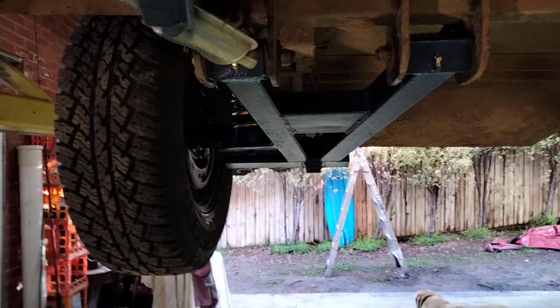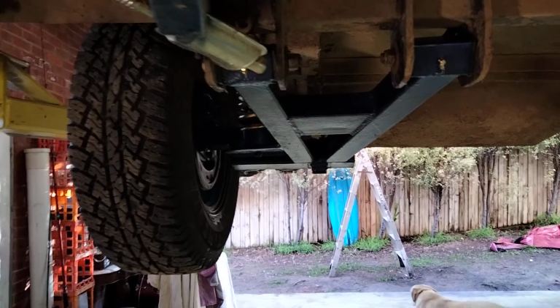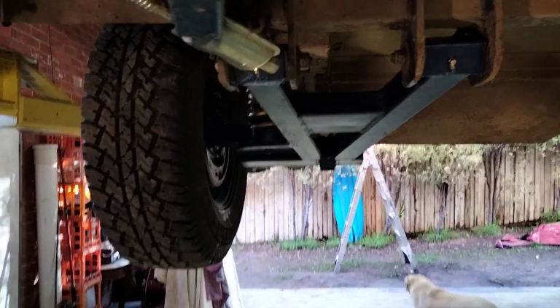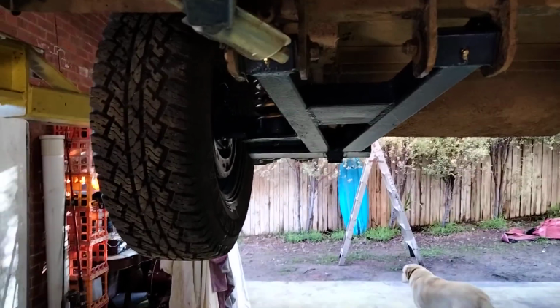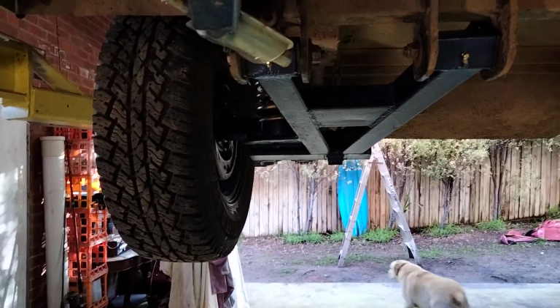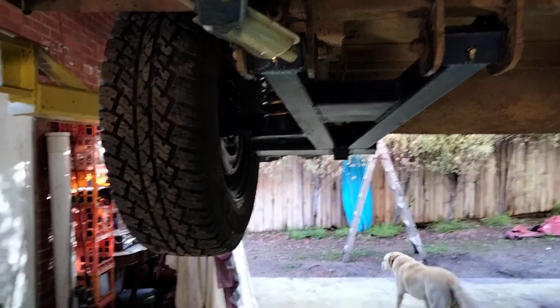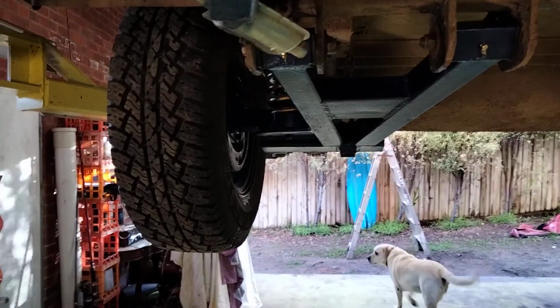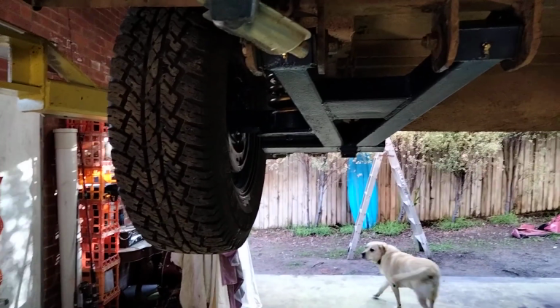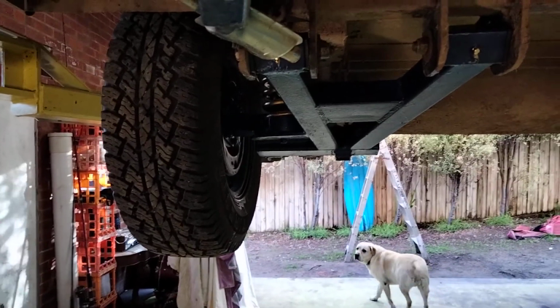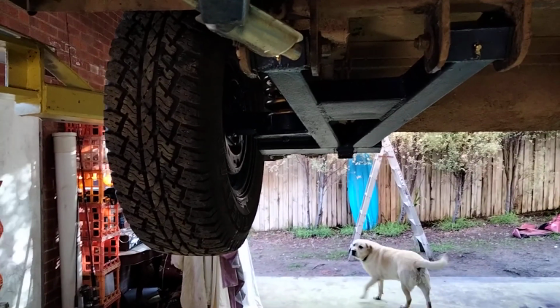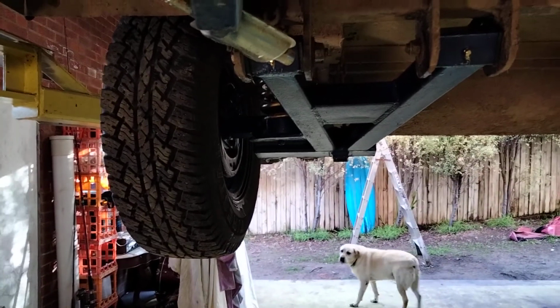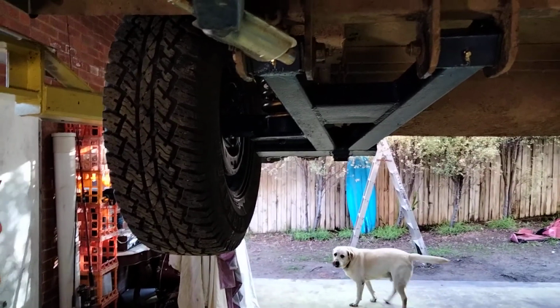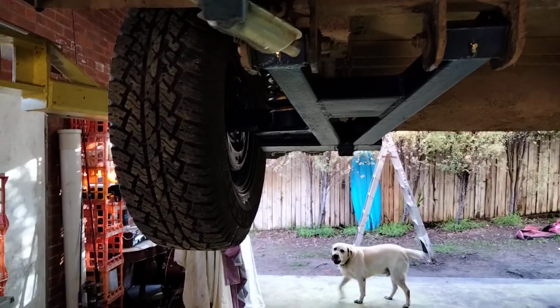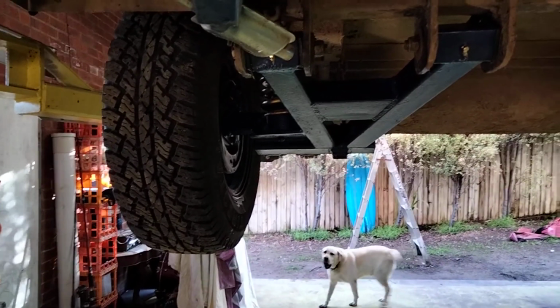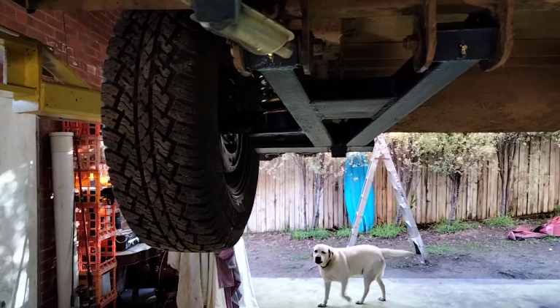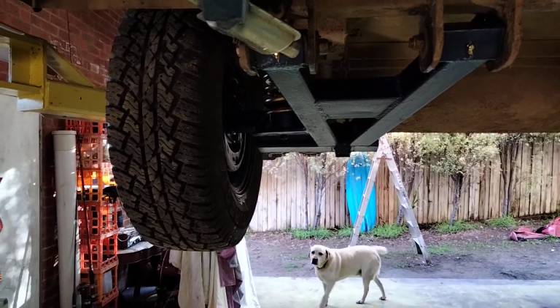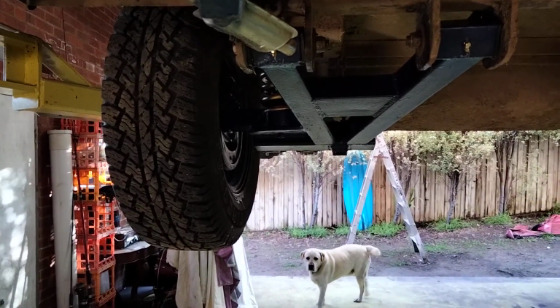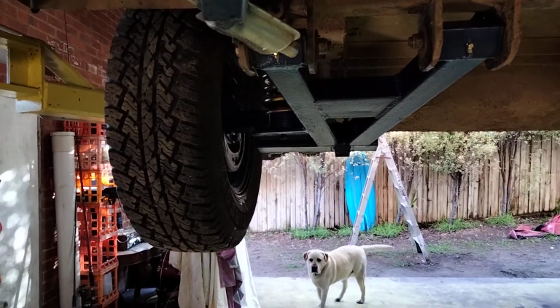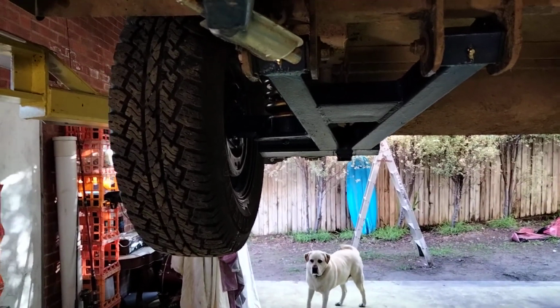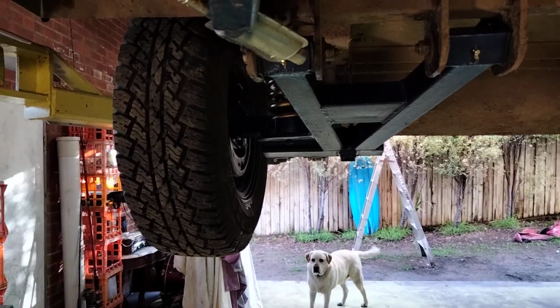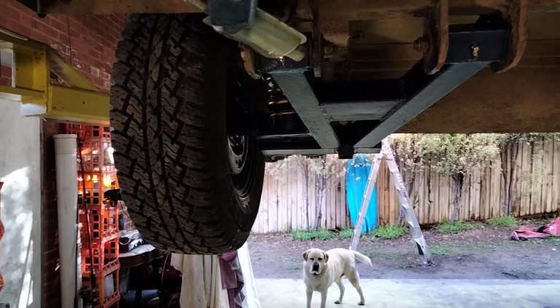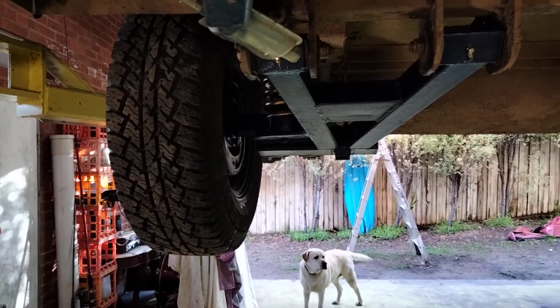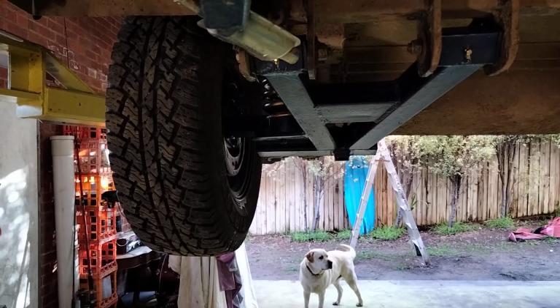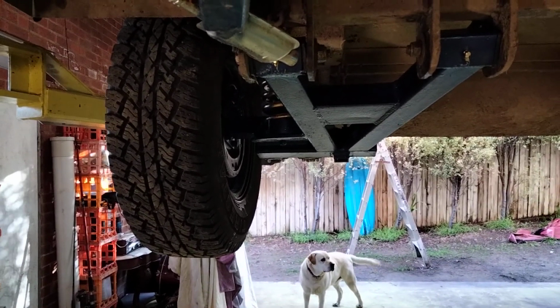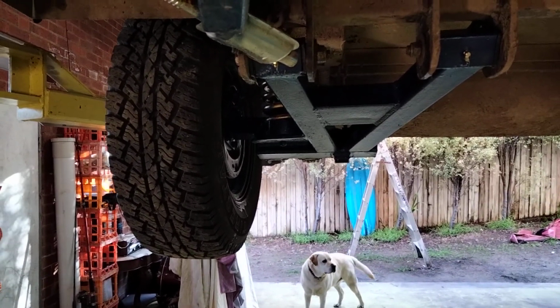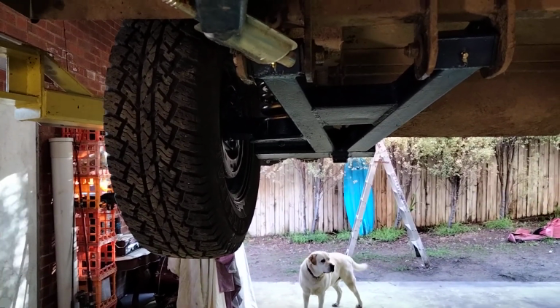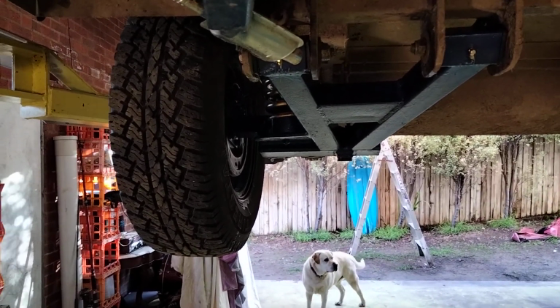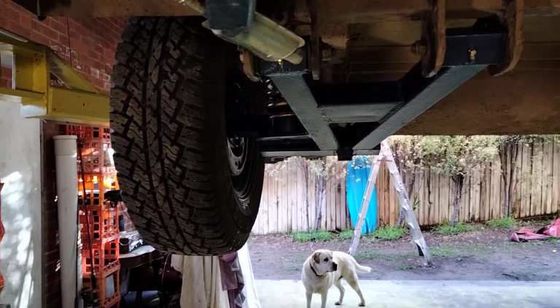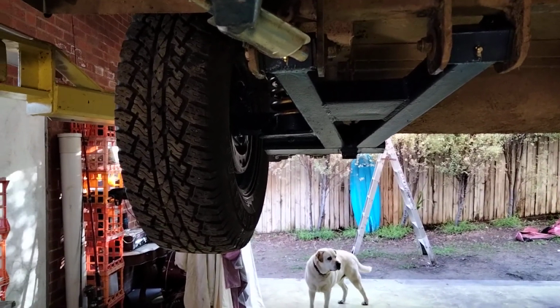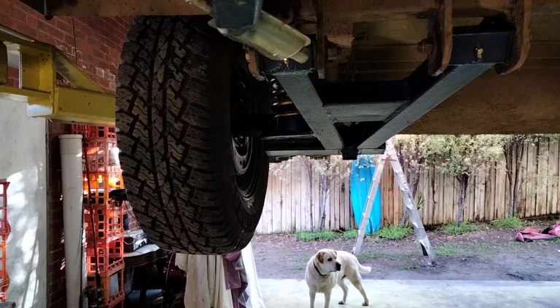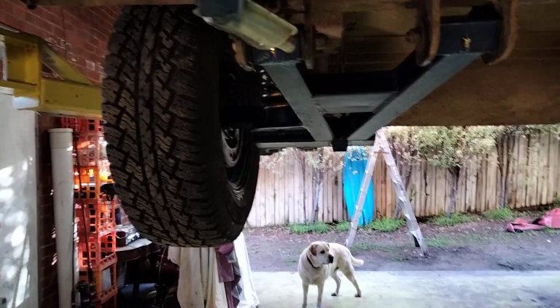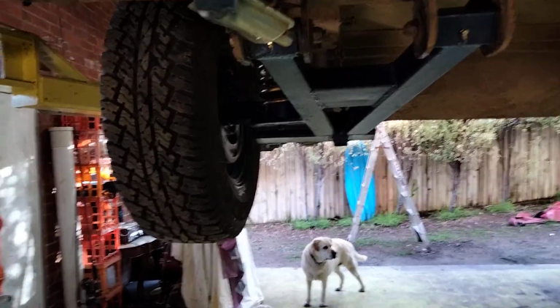How to adjust the cambers and casters on an off-road trailing arm camper trailer.